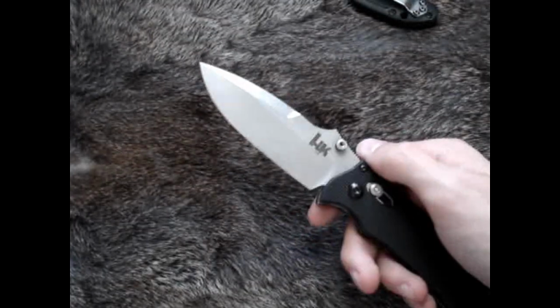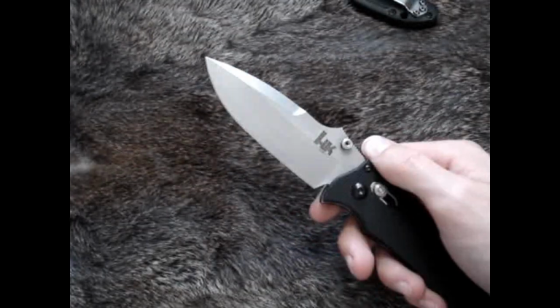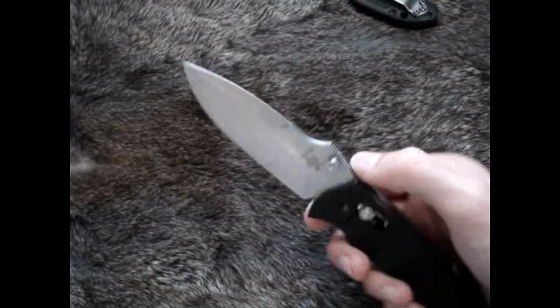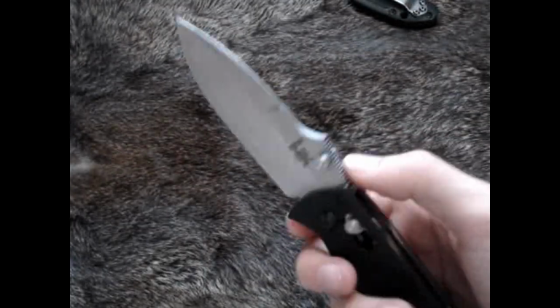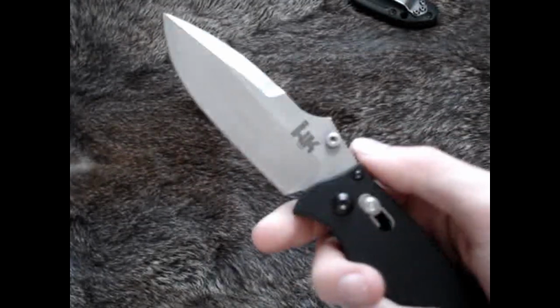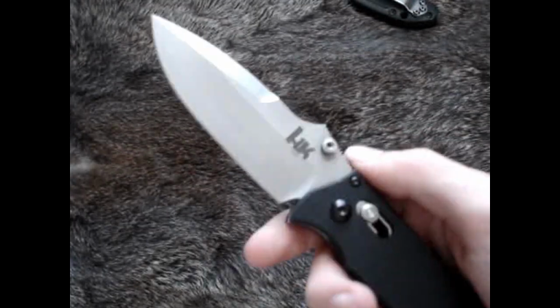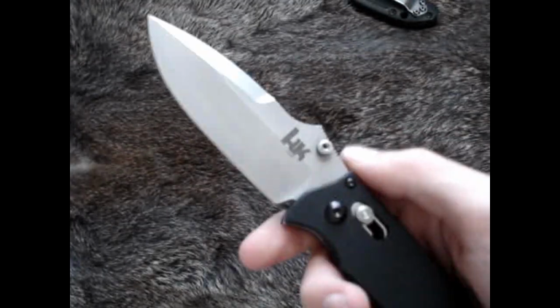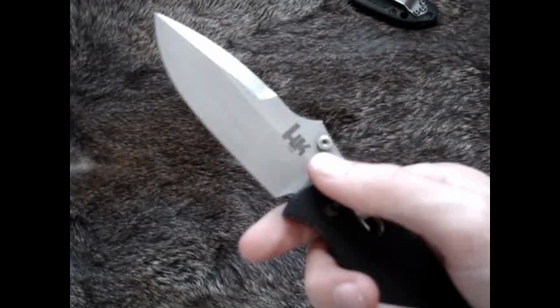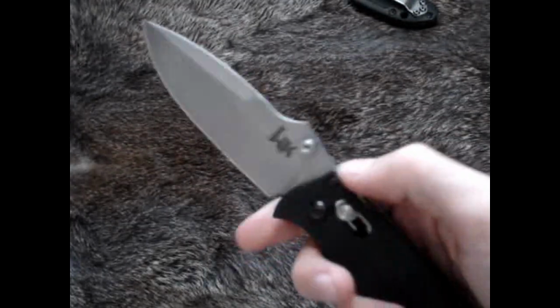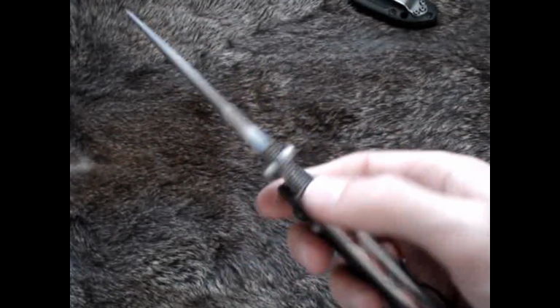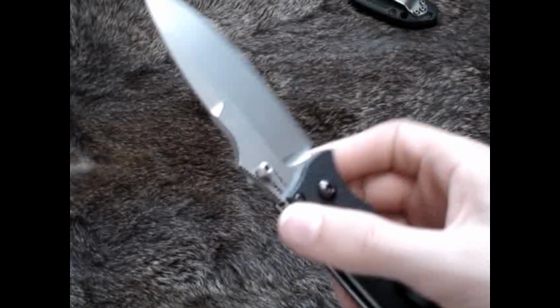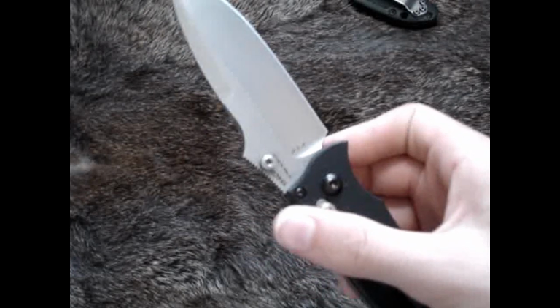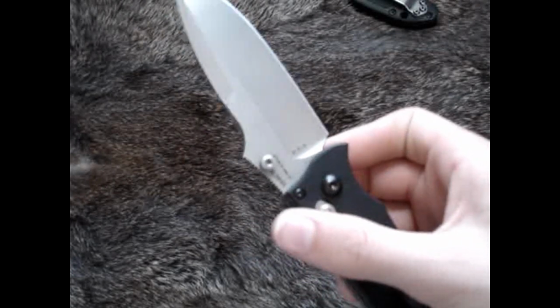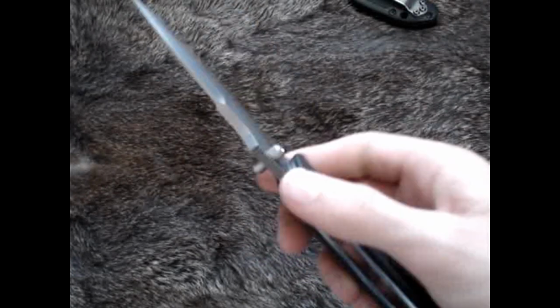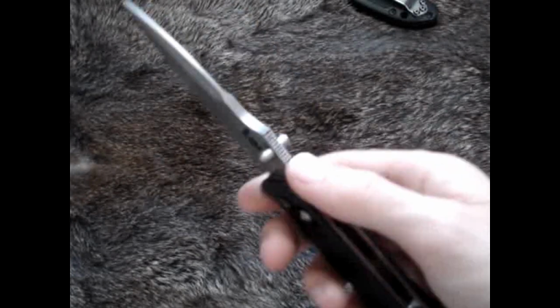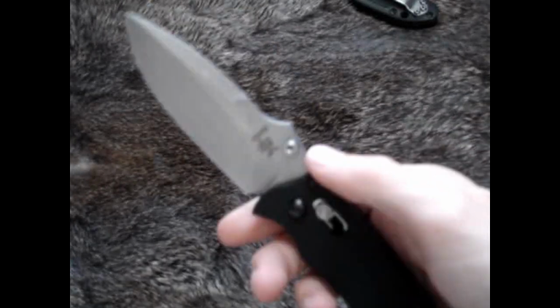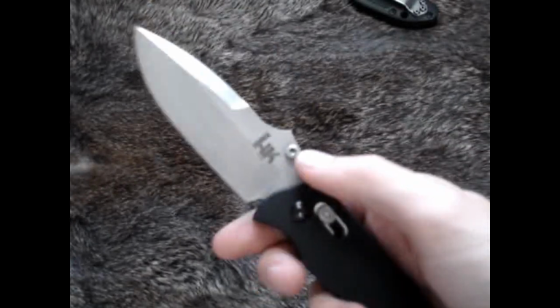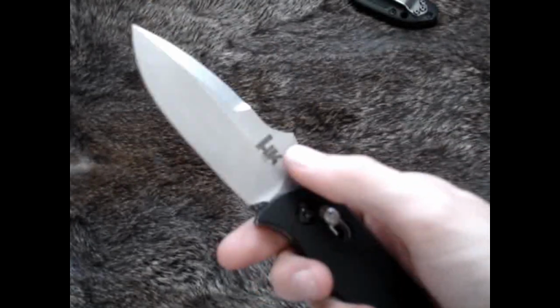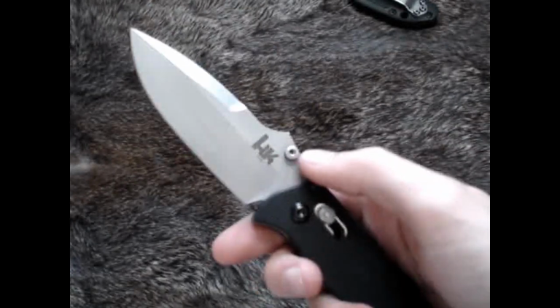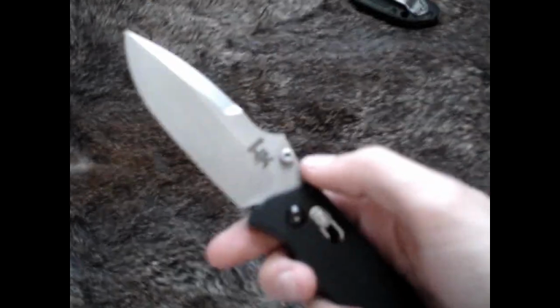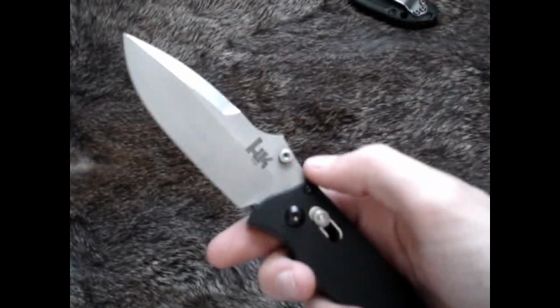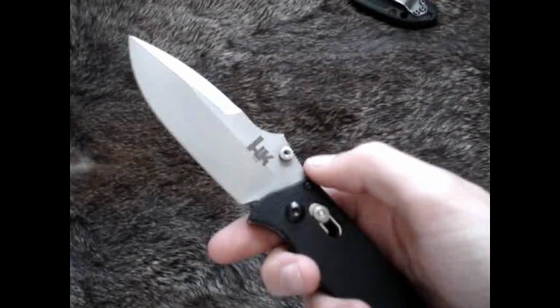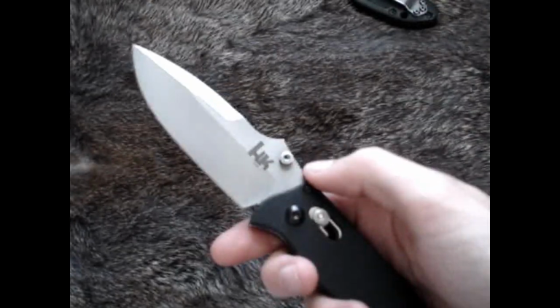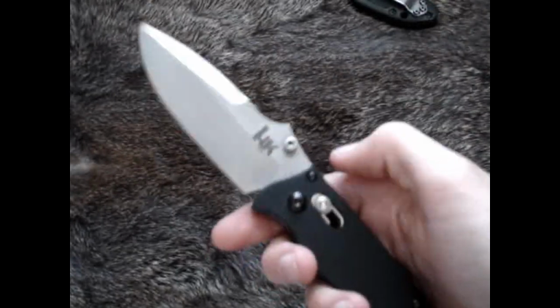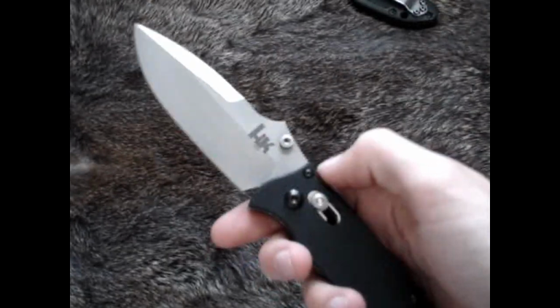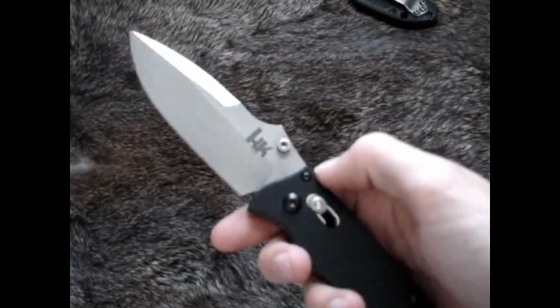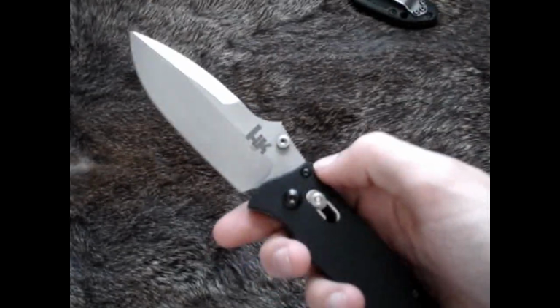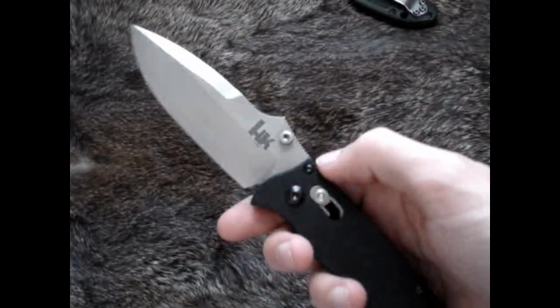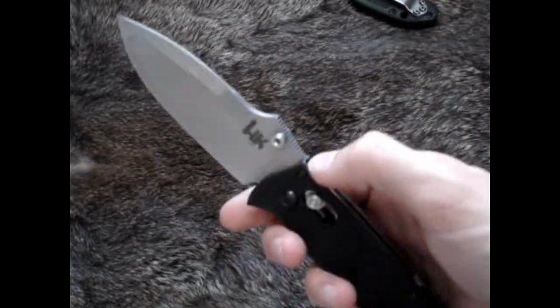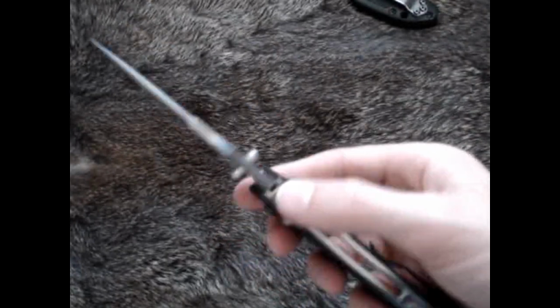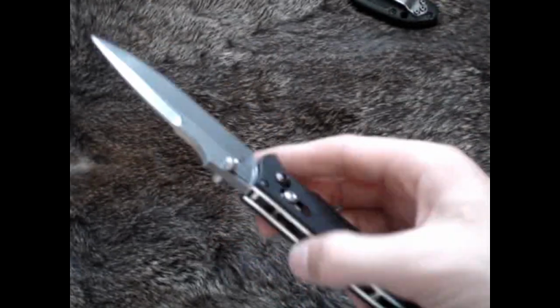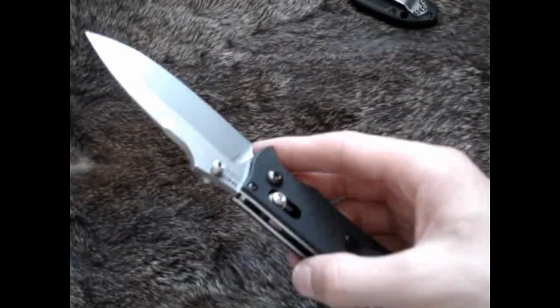It does have a dual thumb stud that you can take off with a Mini Torx bit if you wanted to for any reason.